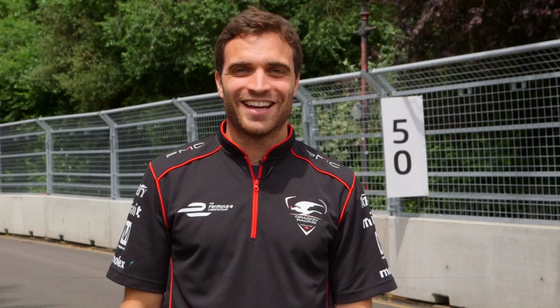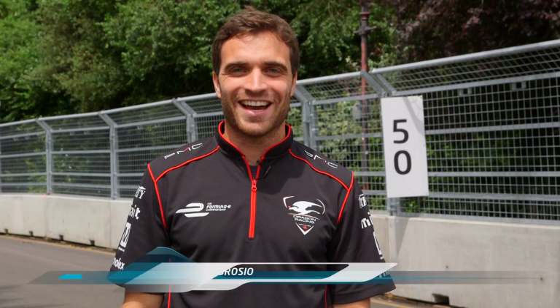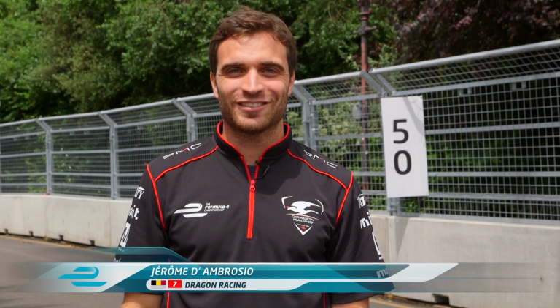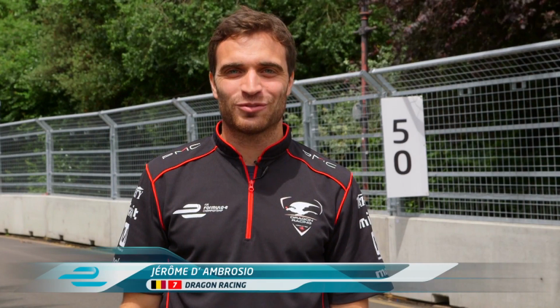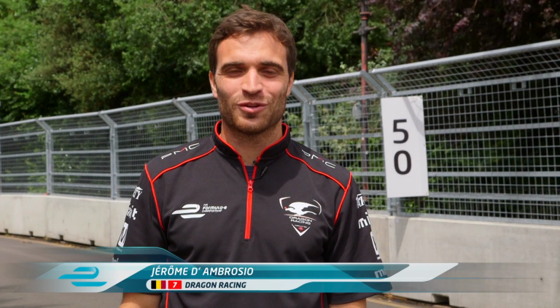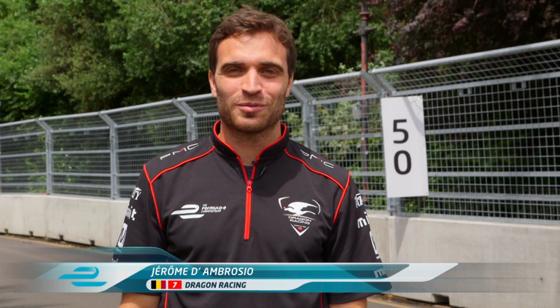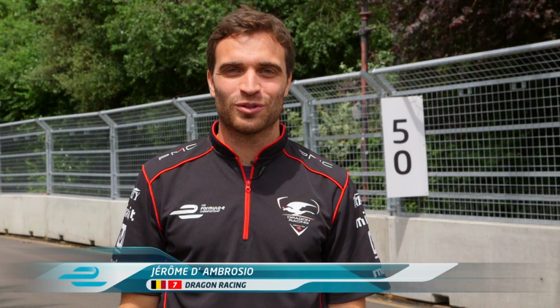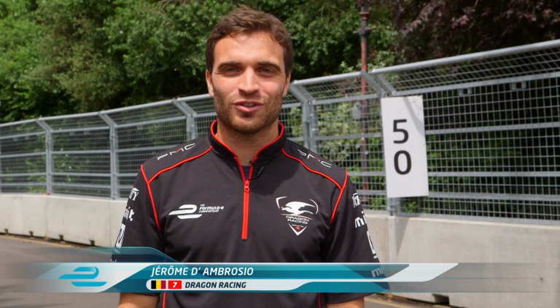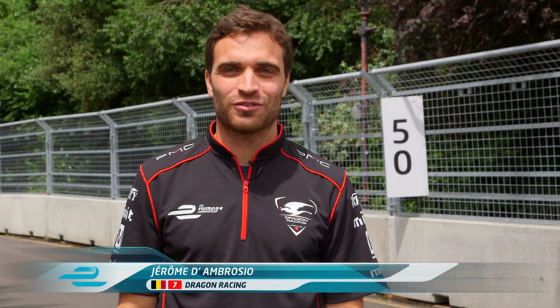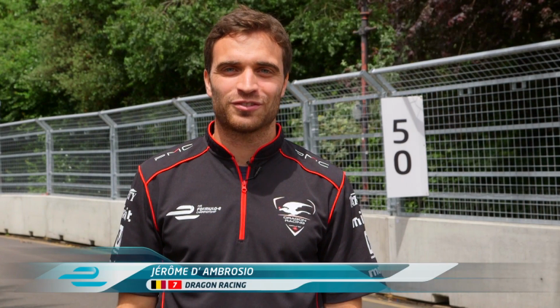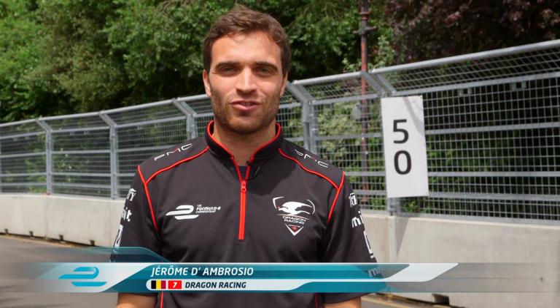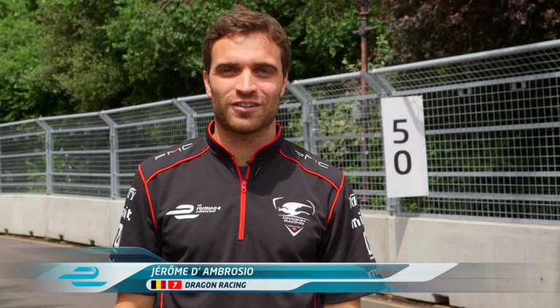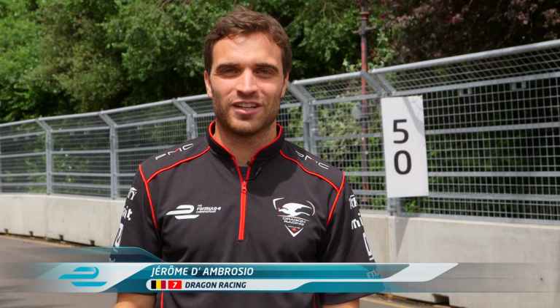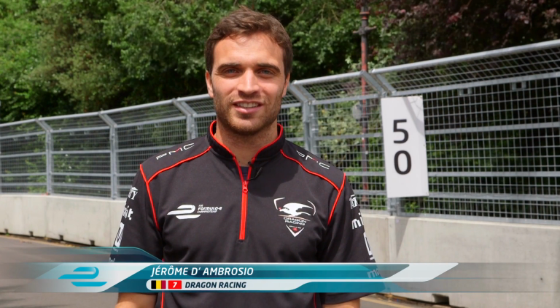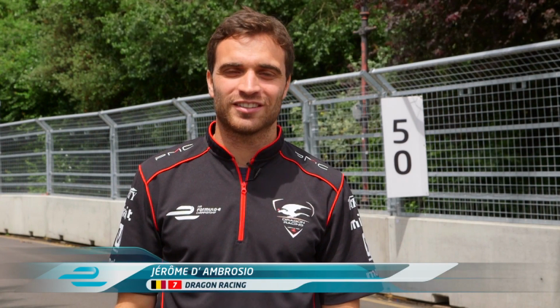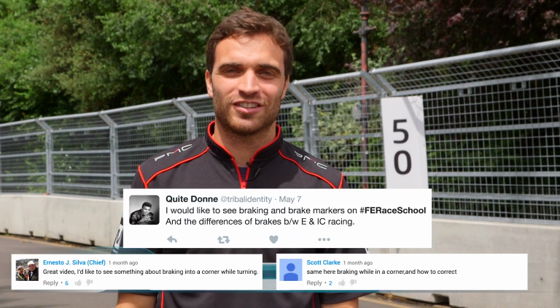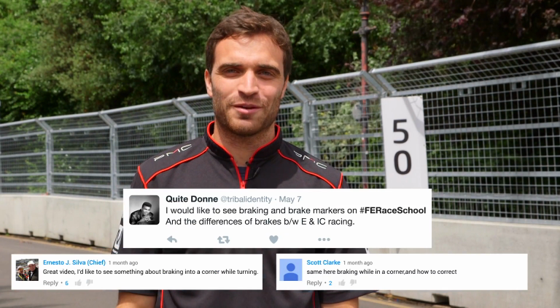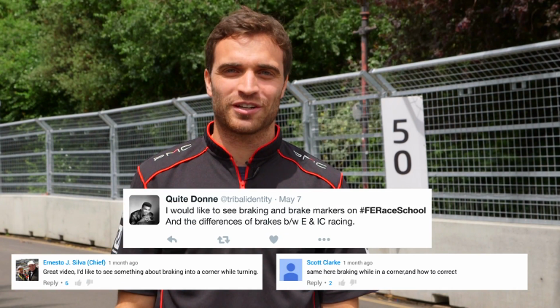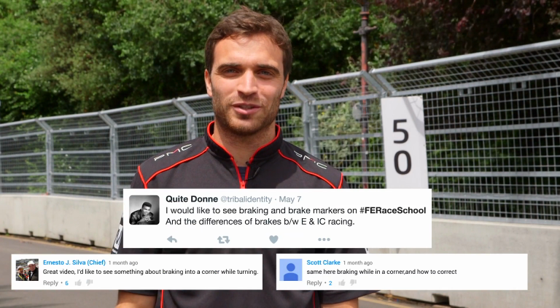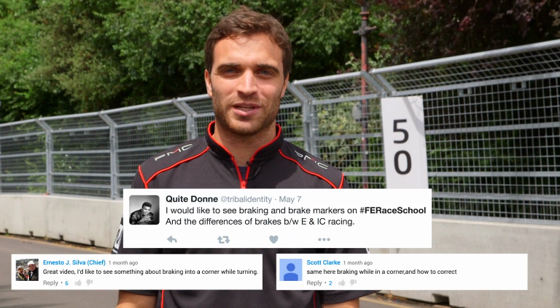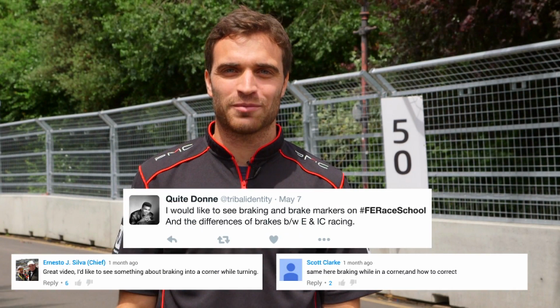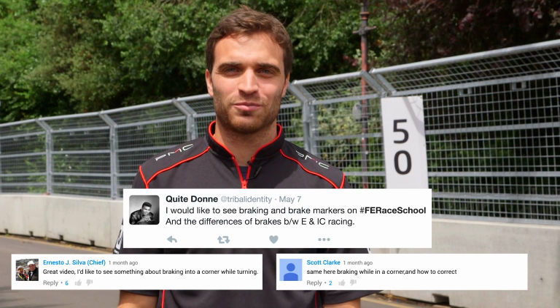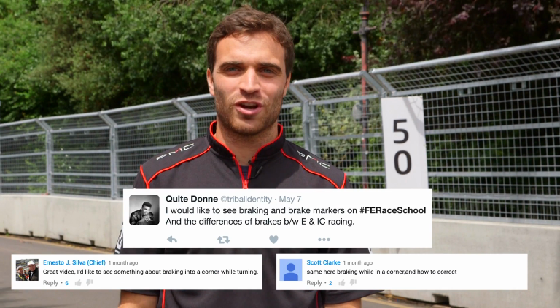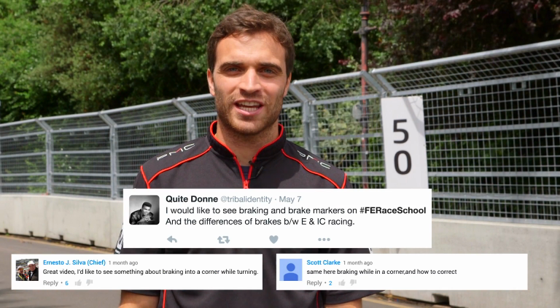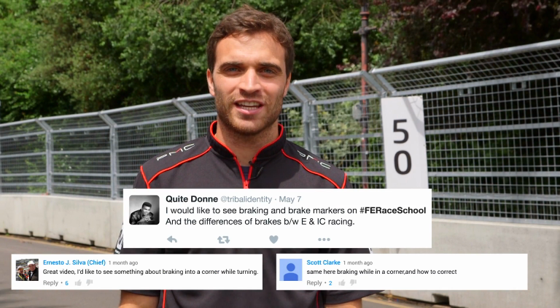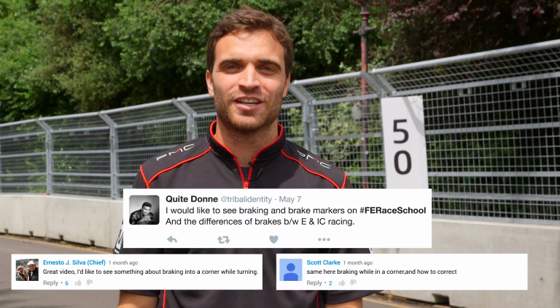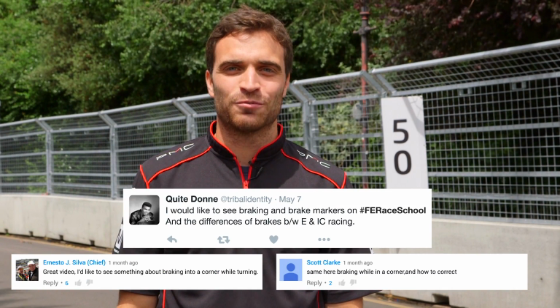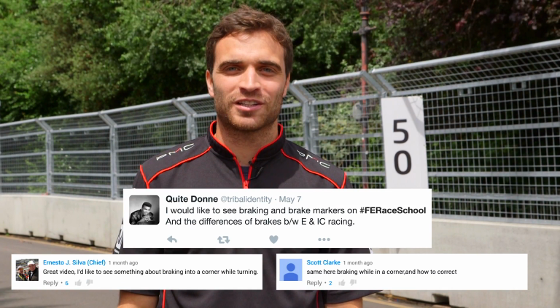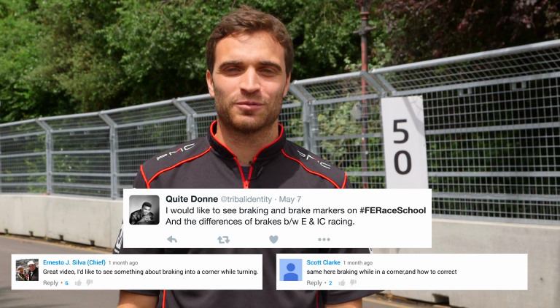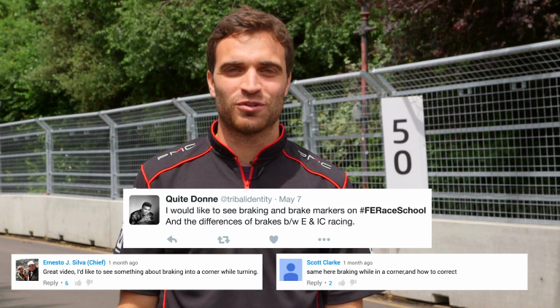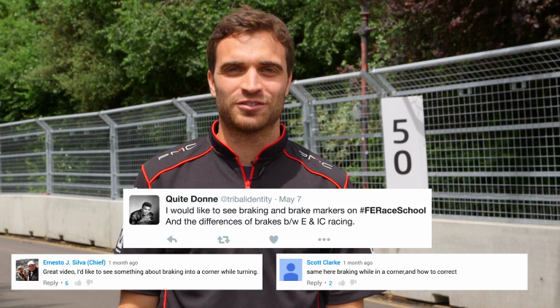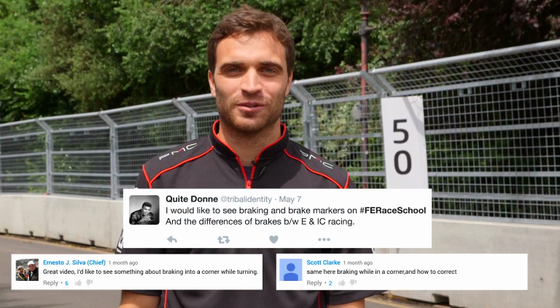Hey guys, I'm Jerome D'Ambrosio. I race for Dragon Racing. Today we're going to be speaking about braking. Welcome to Race School.